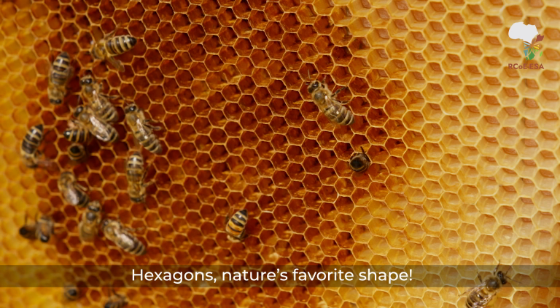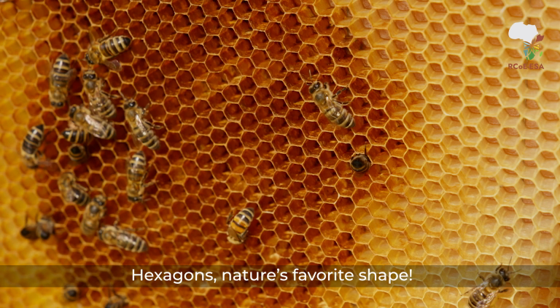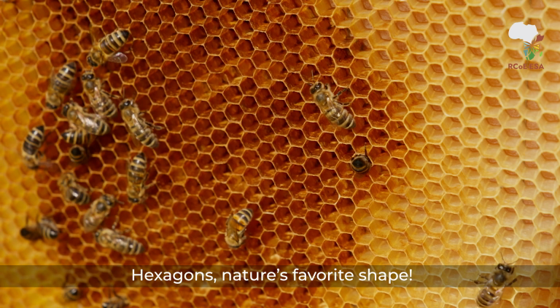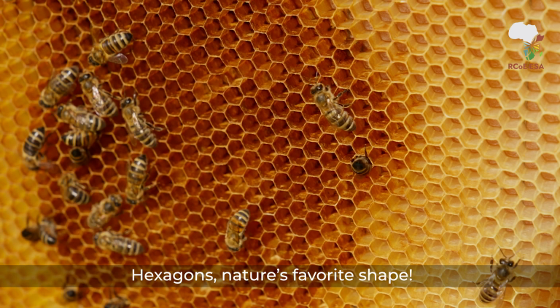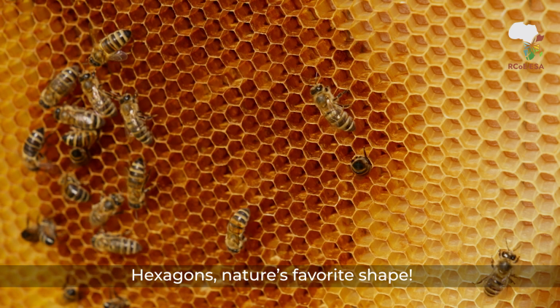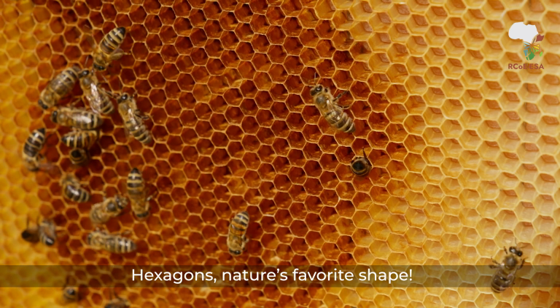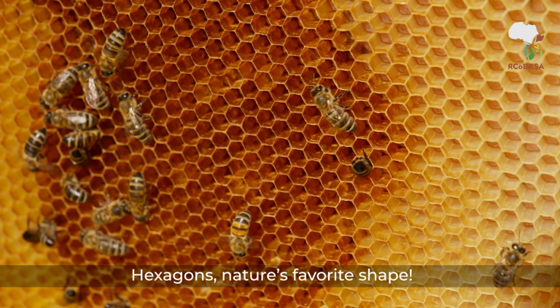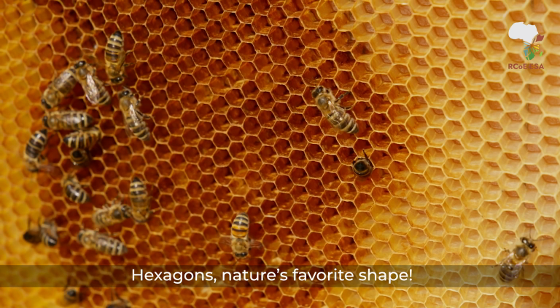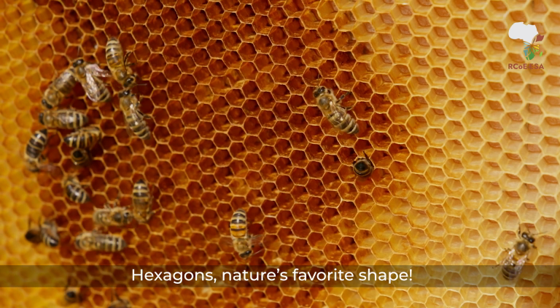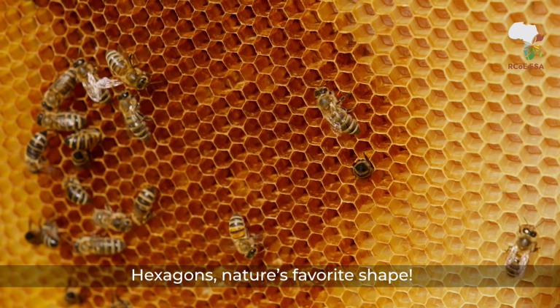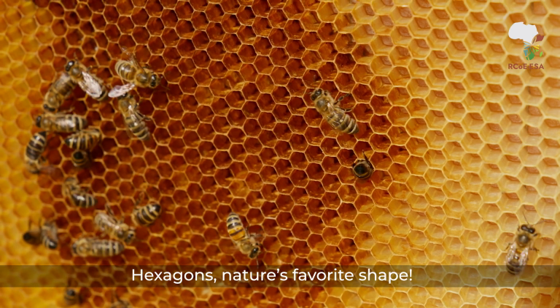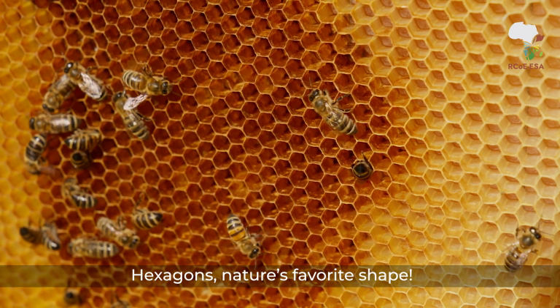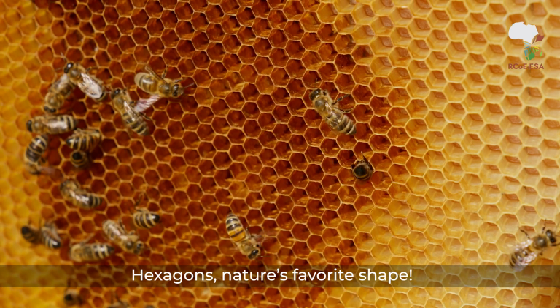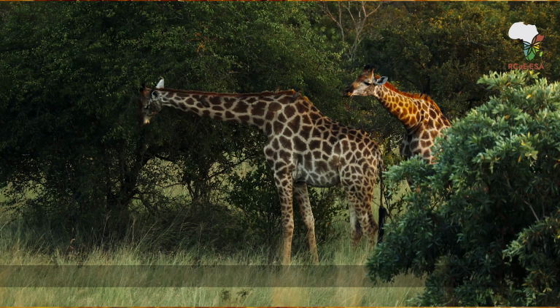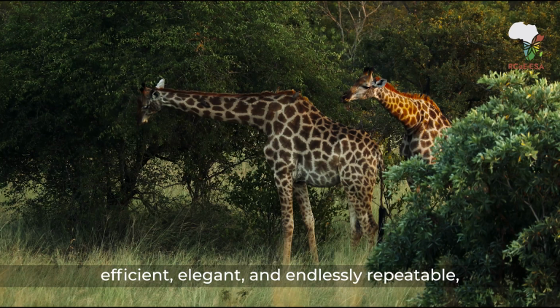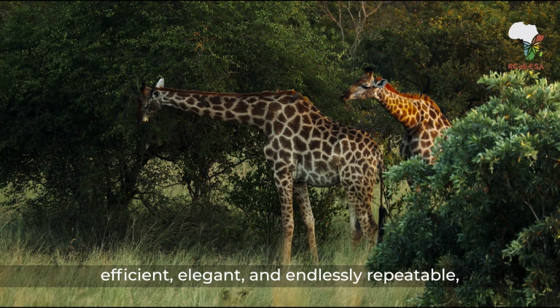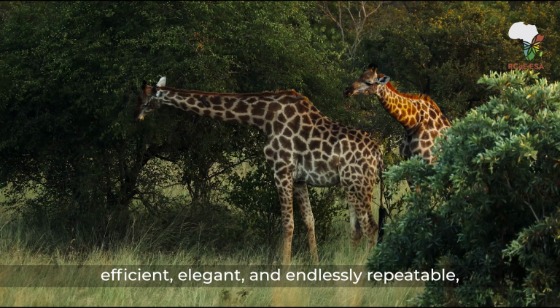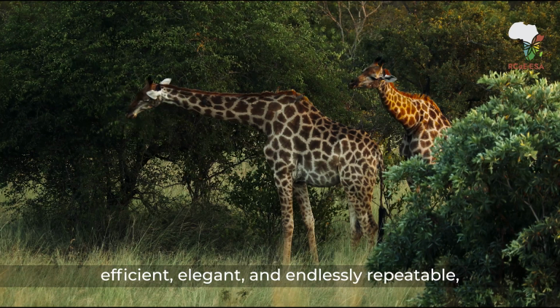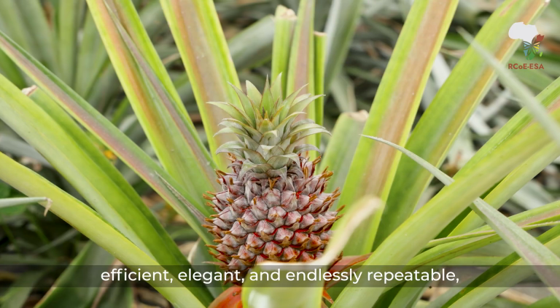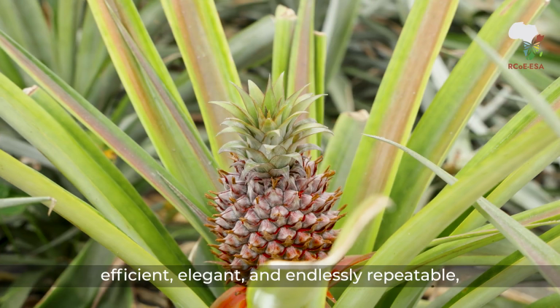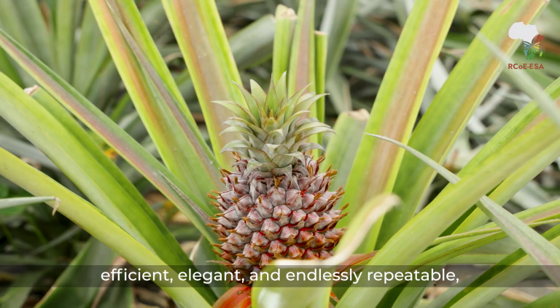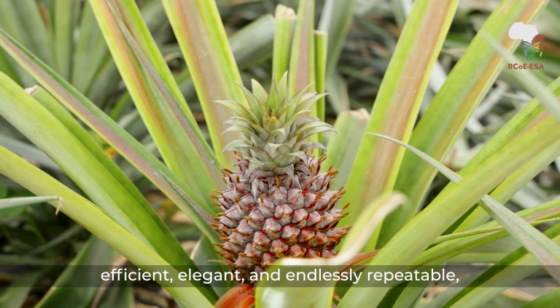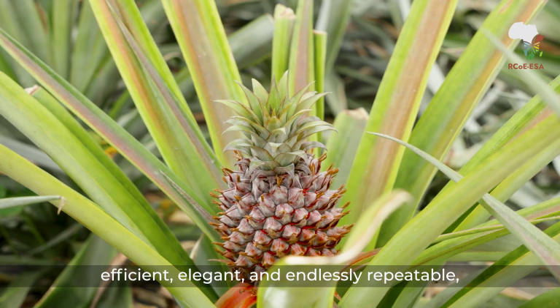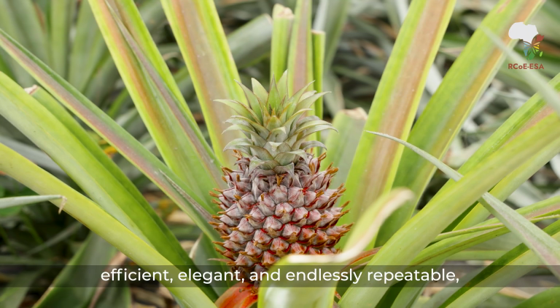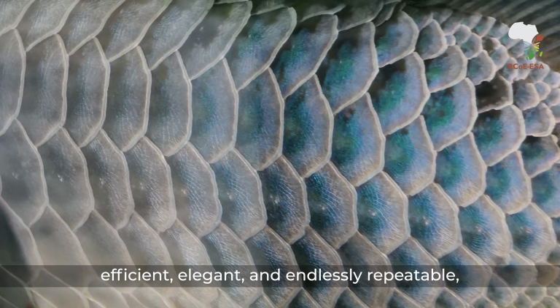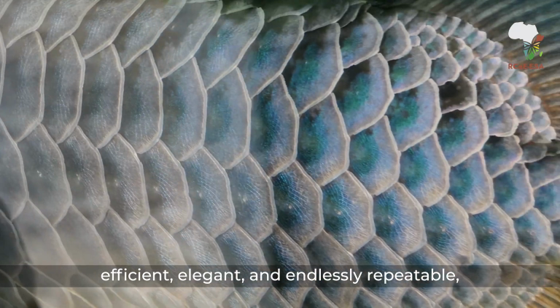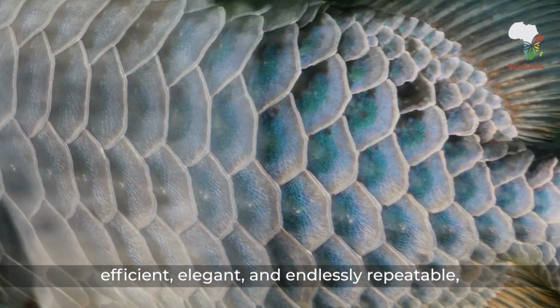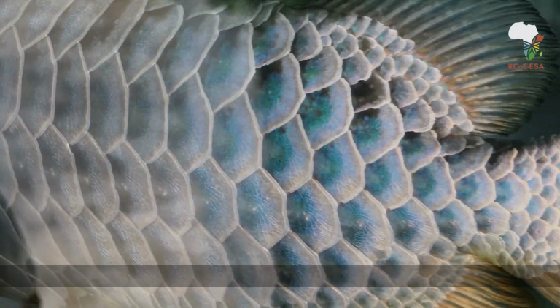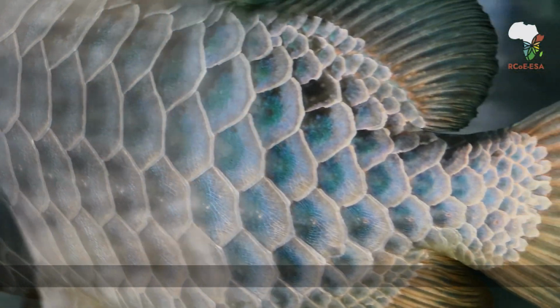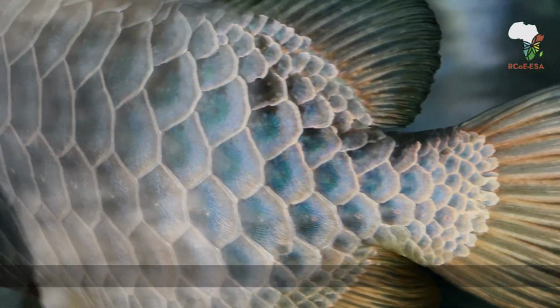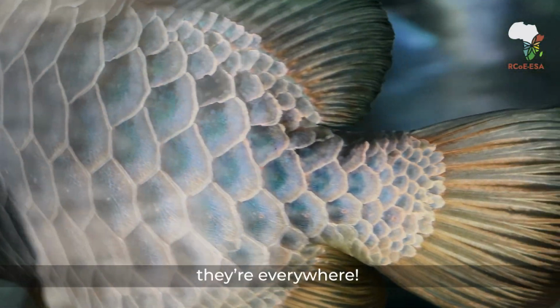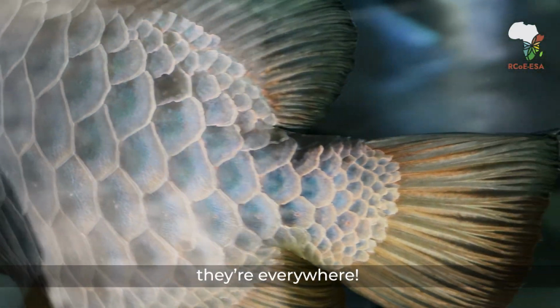Hexagons — nature's favorite shape. Efficient, elegant, and endlessly repeatable. They're everywhere.